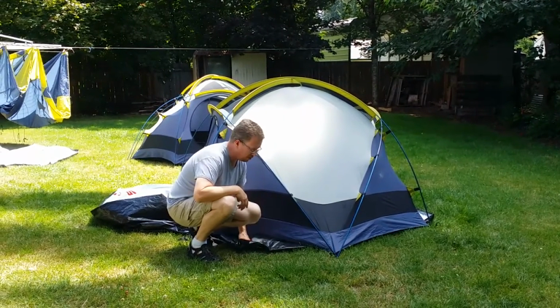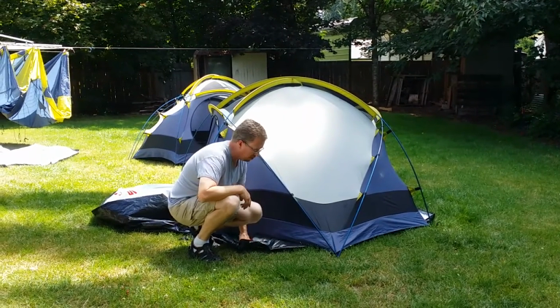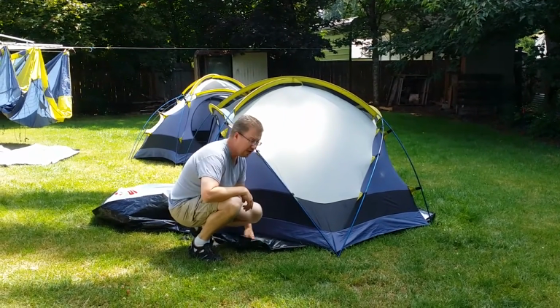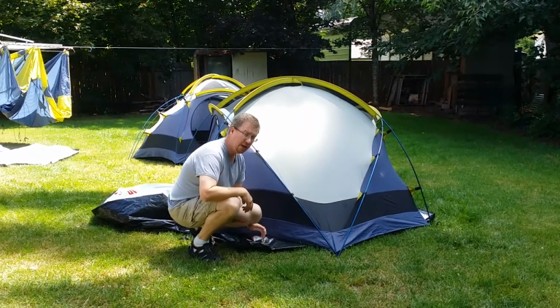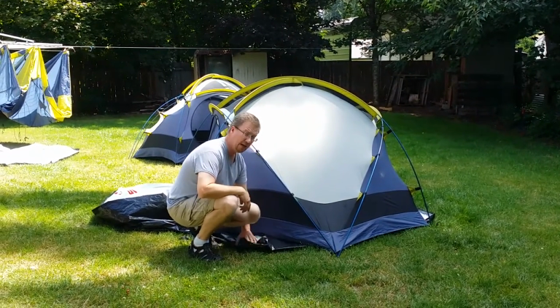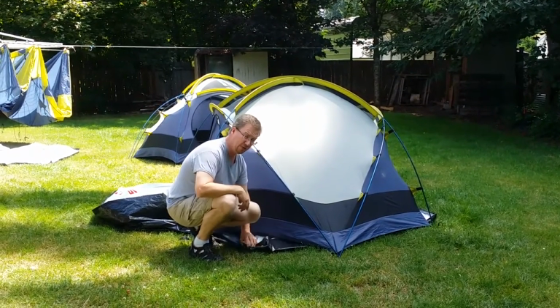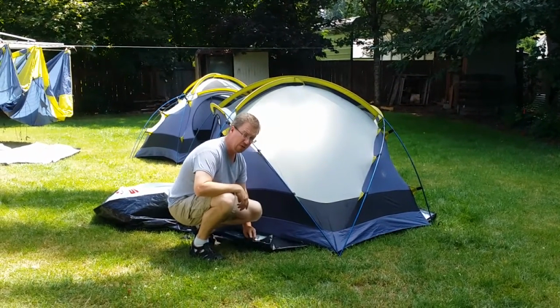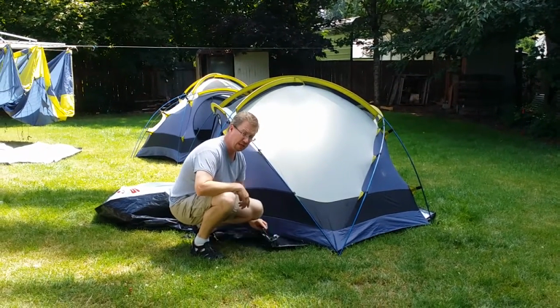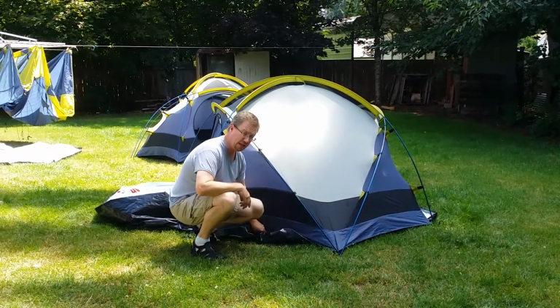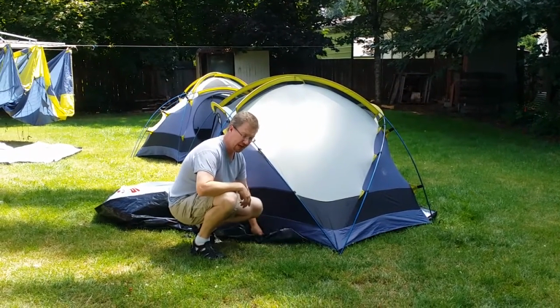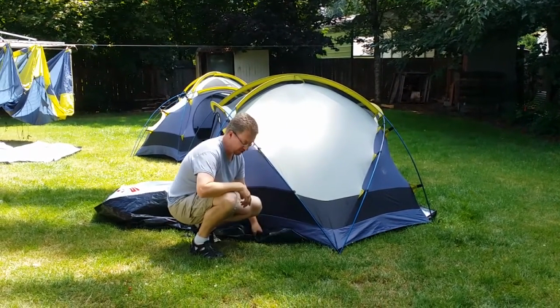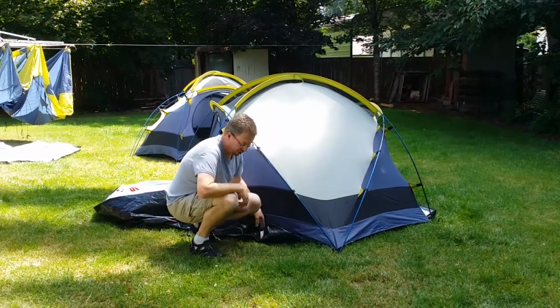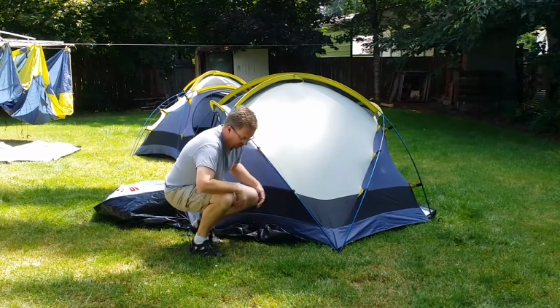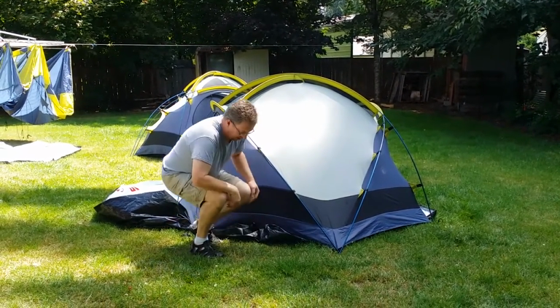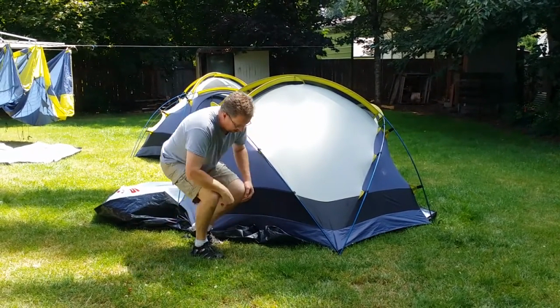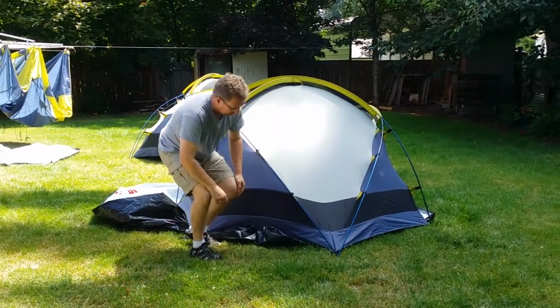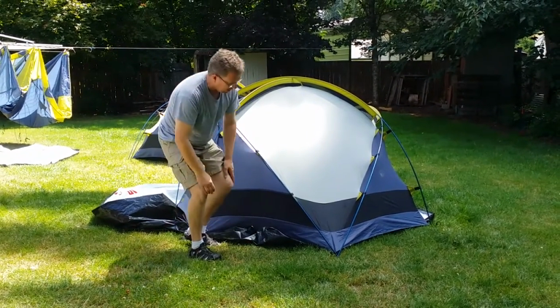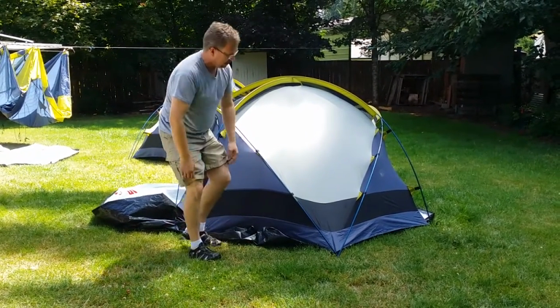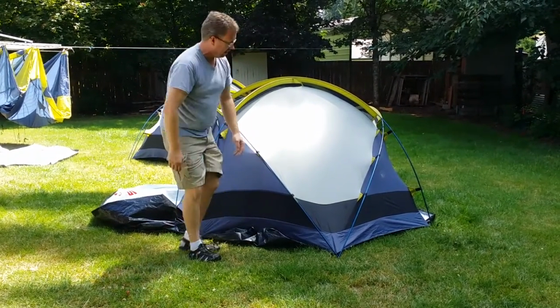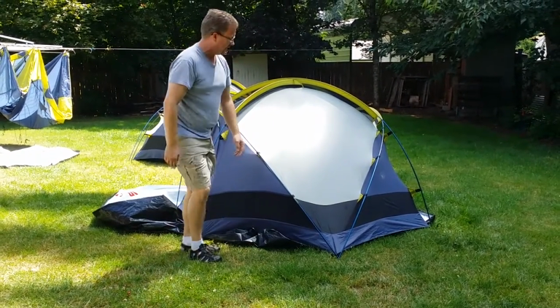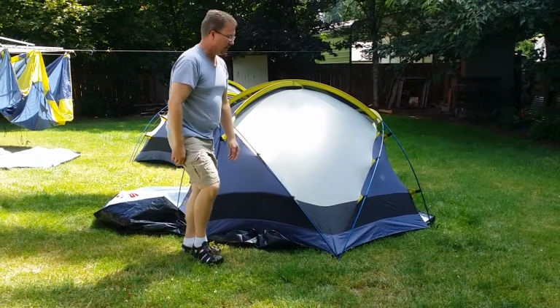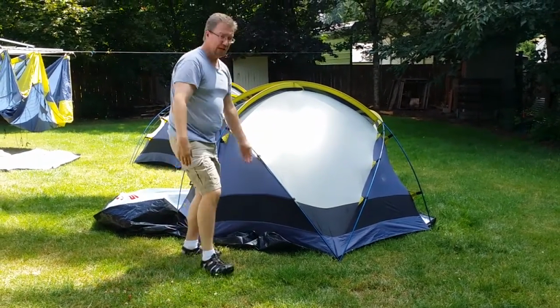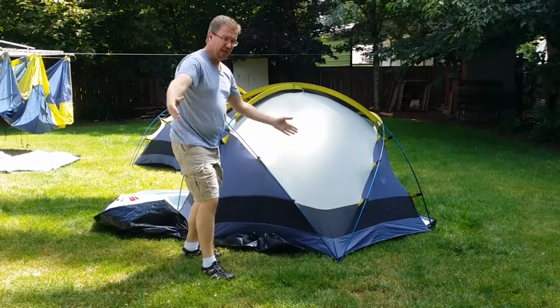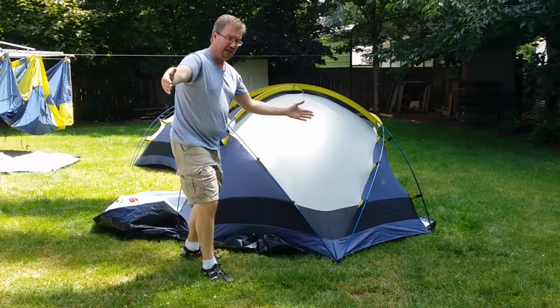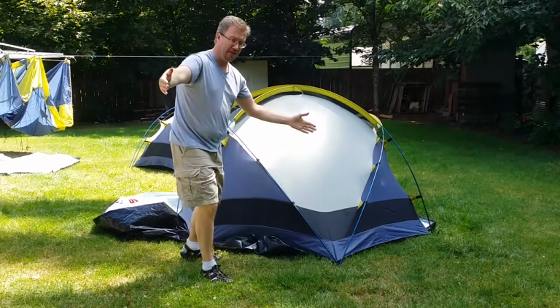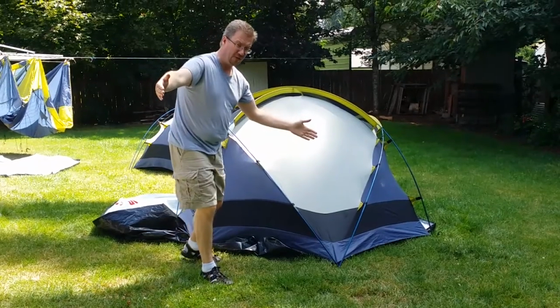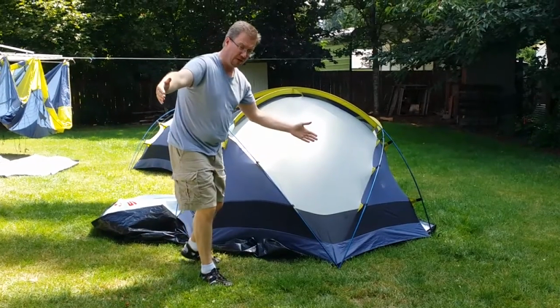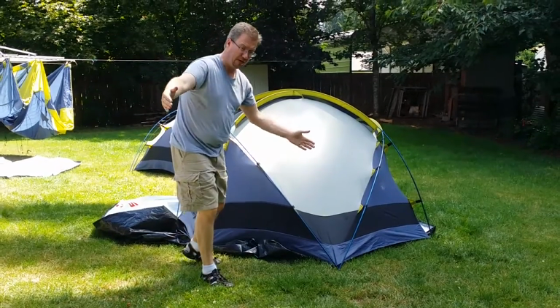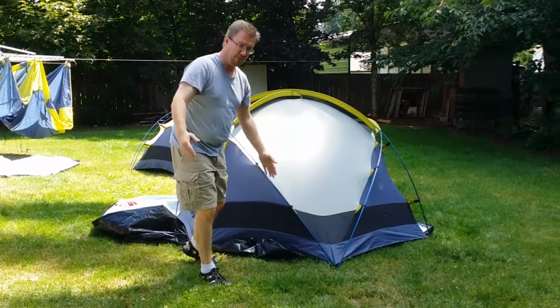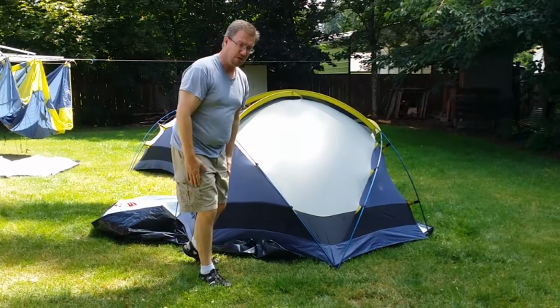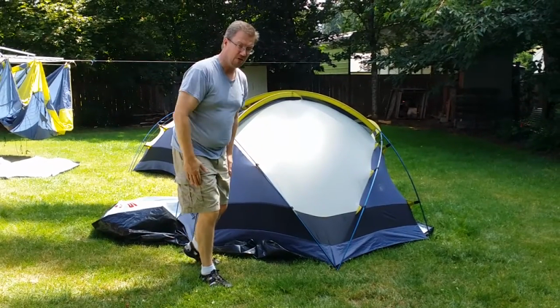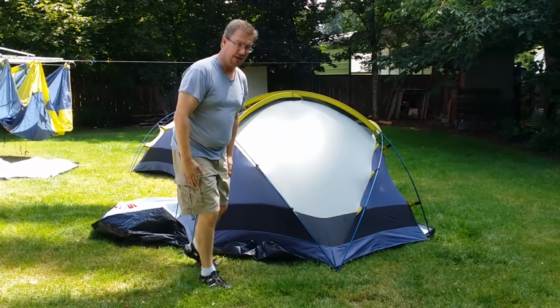I just want to let you guys know that, and I'm glad you guys had a great time at Ranger camp.